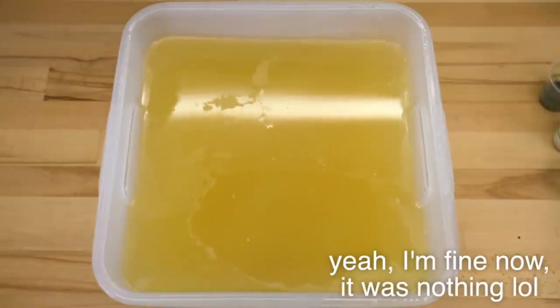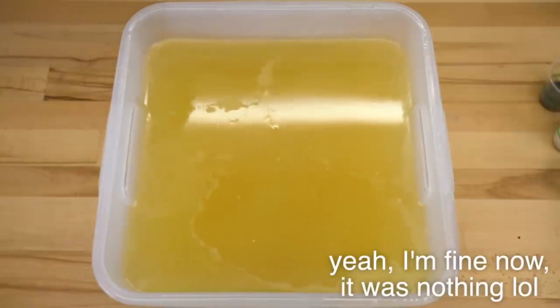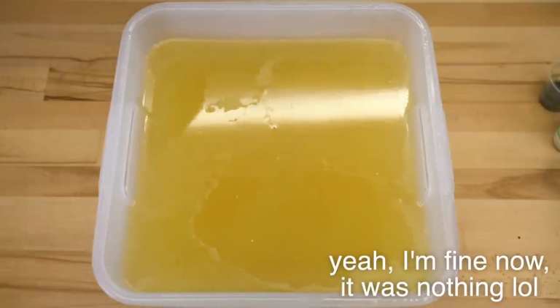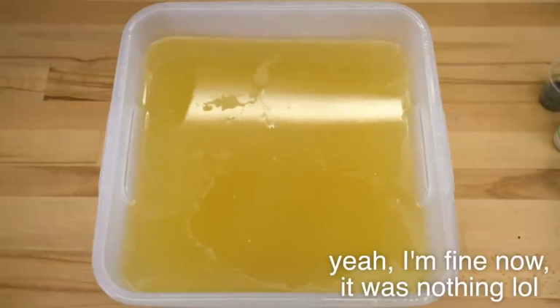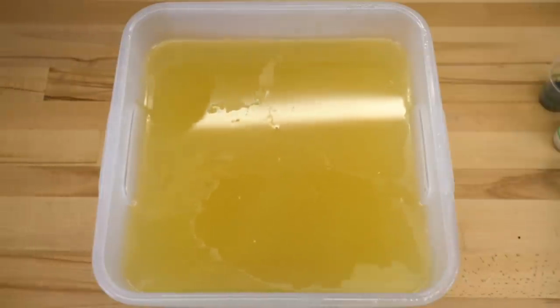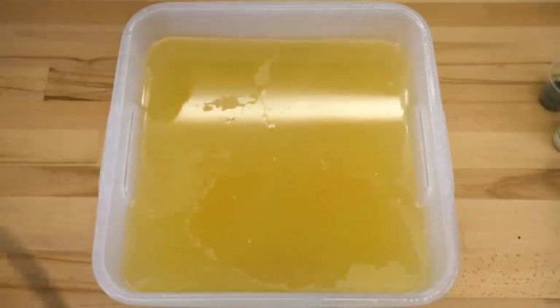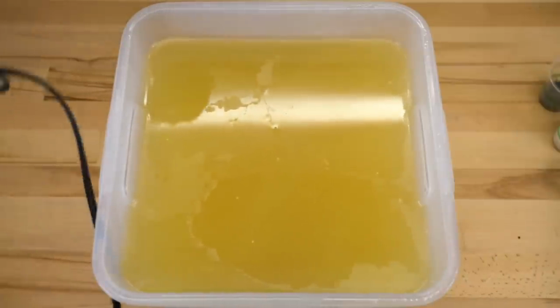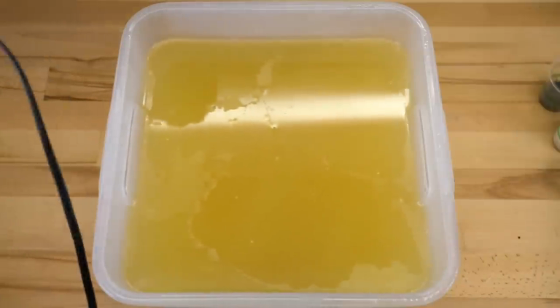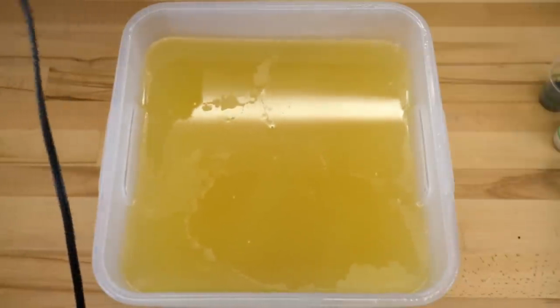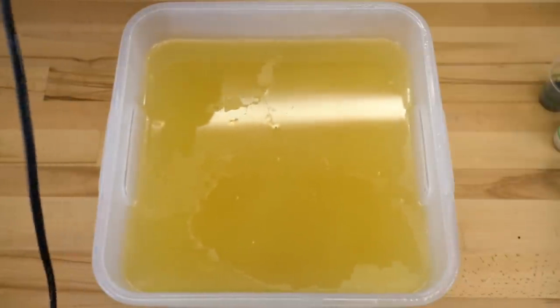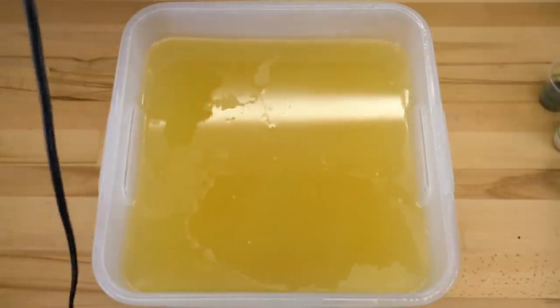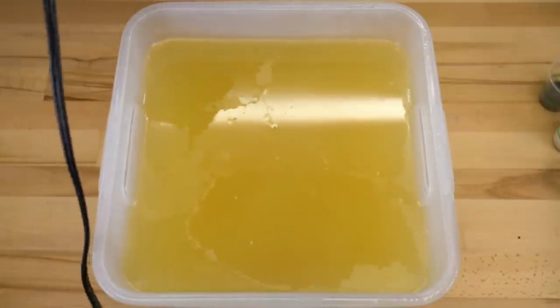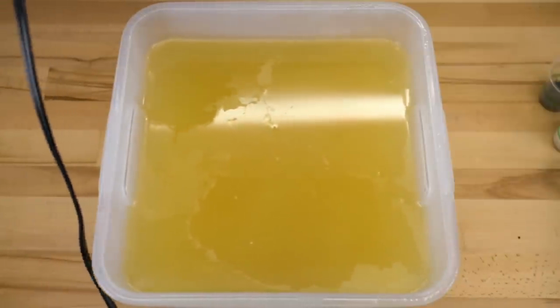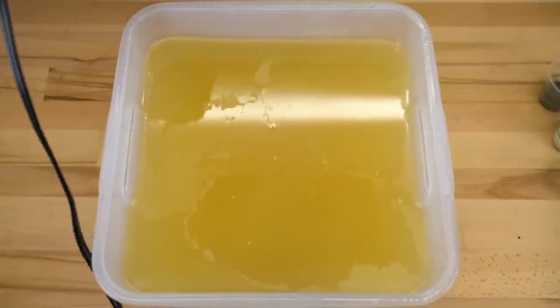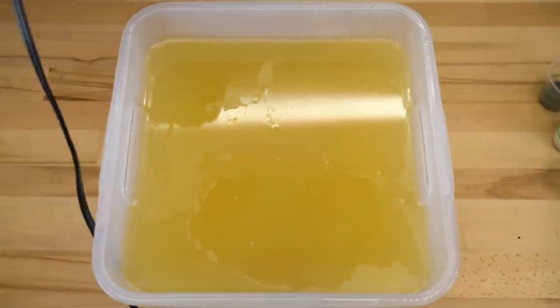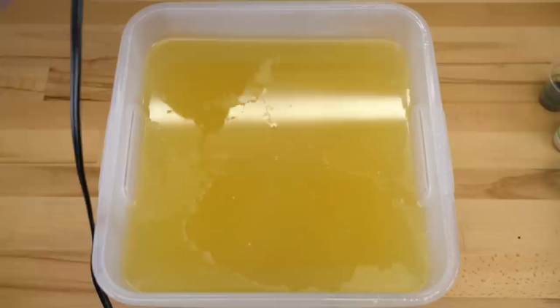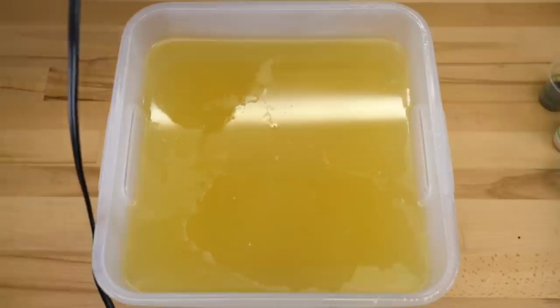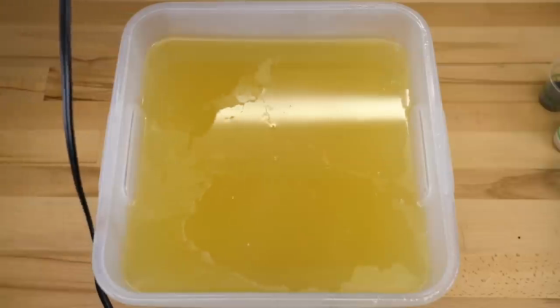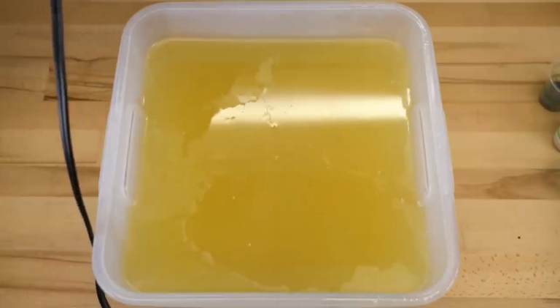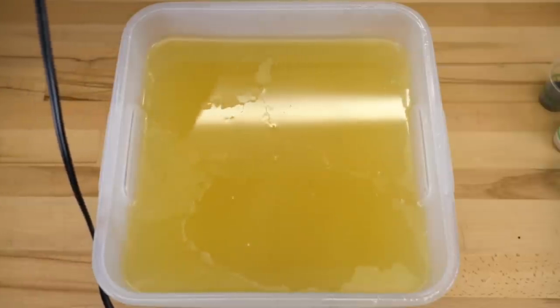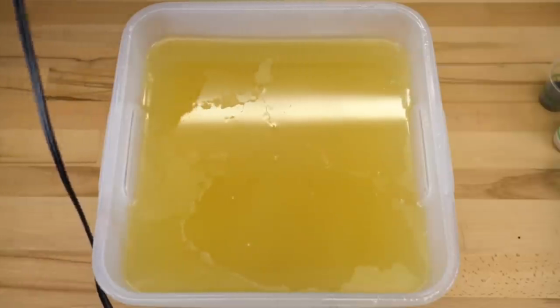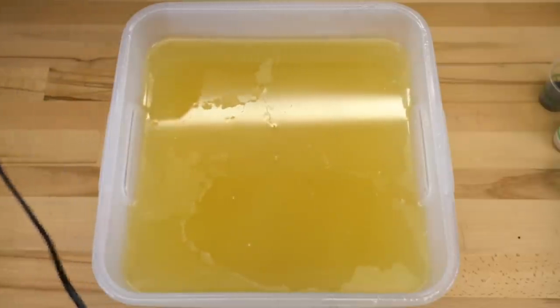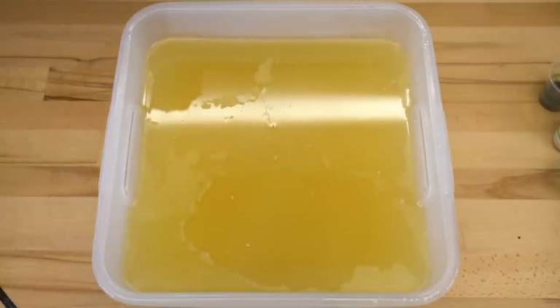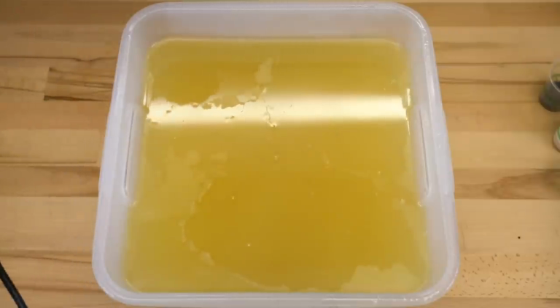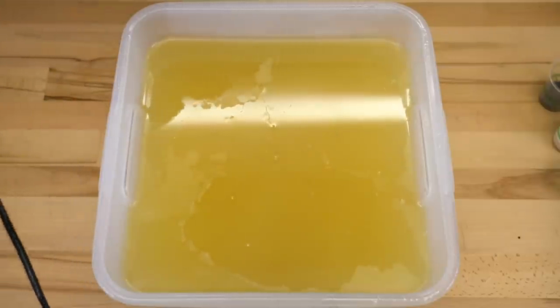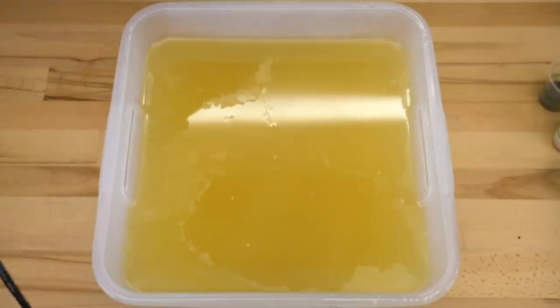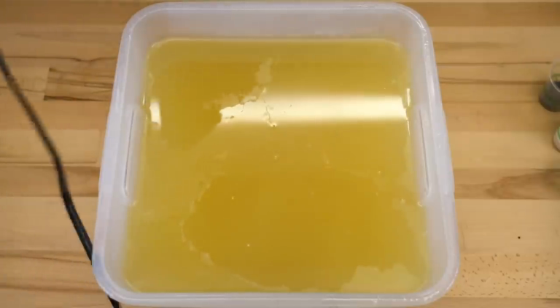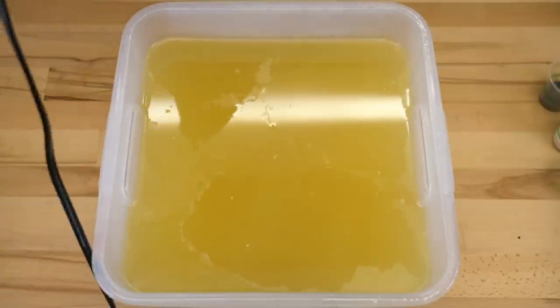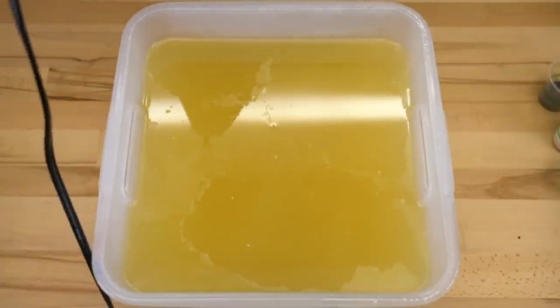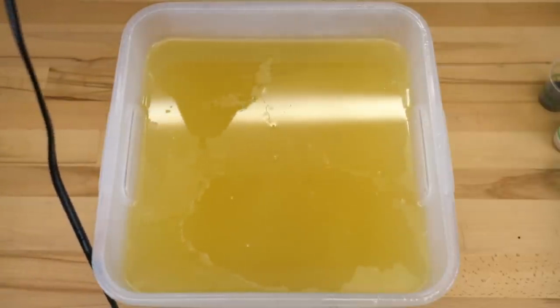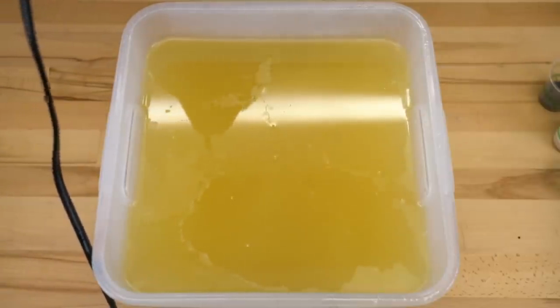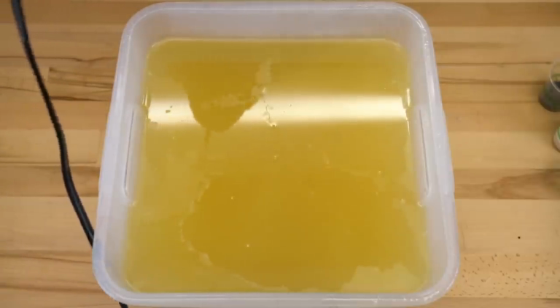I added the lye water solution in already. Everything's room temperature. I actually had to heat the oils up just a little bit to get it to do right.